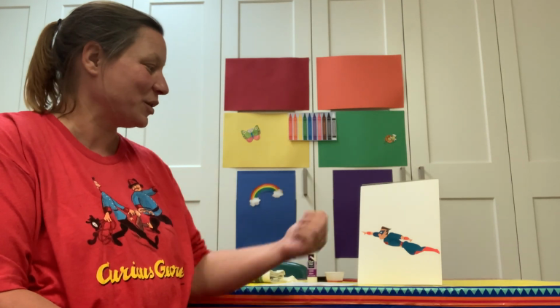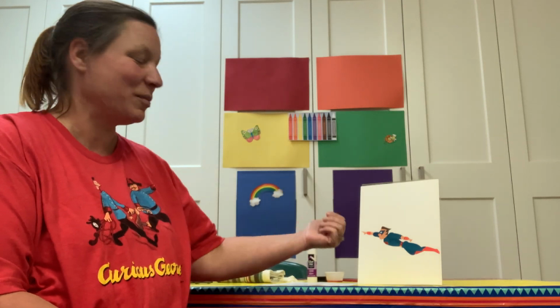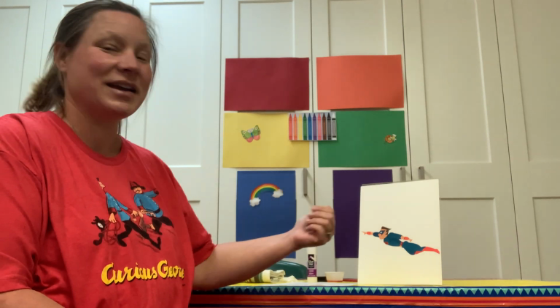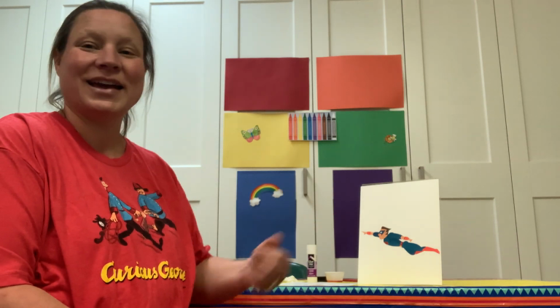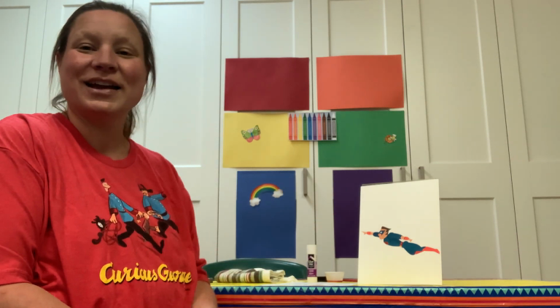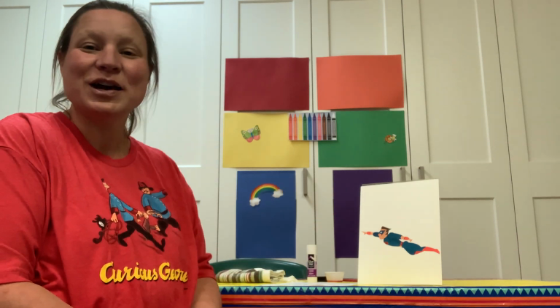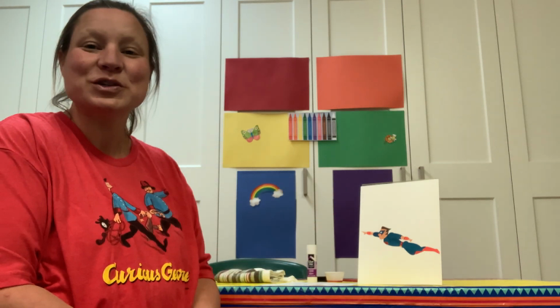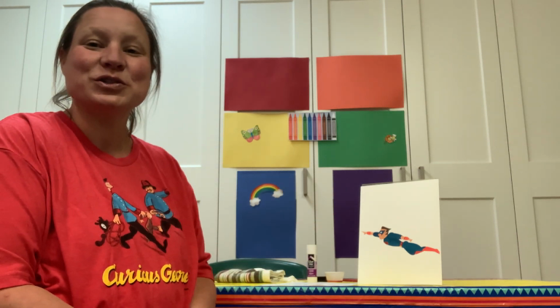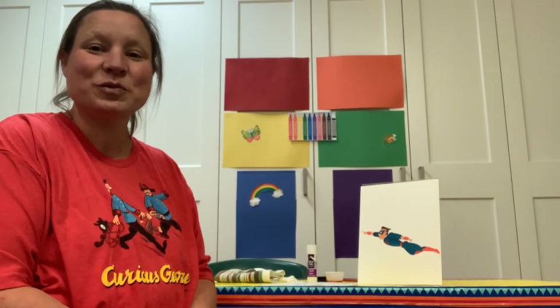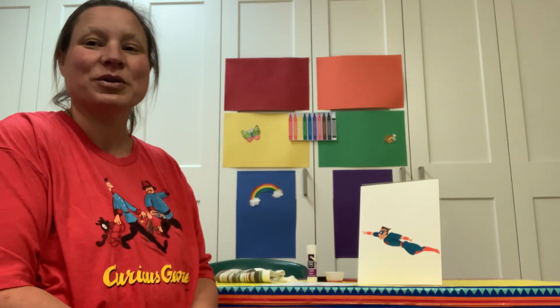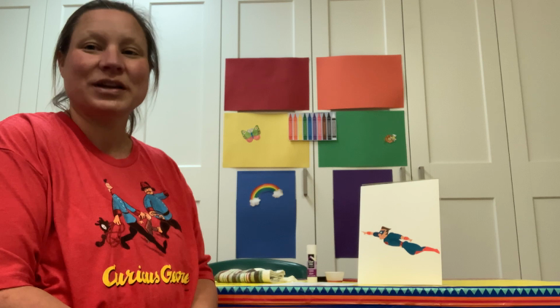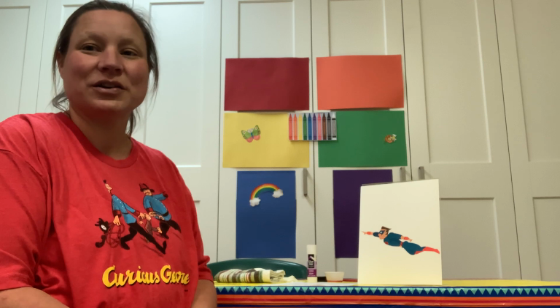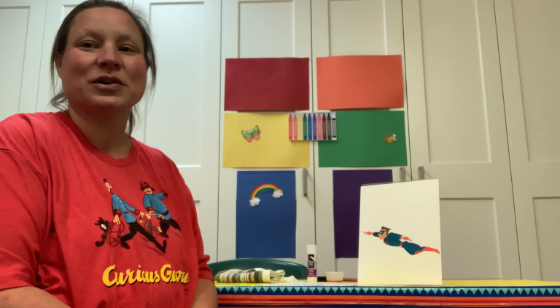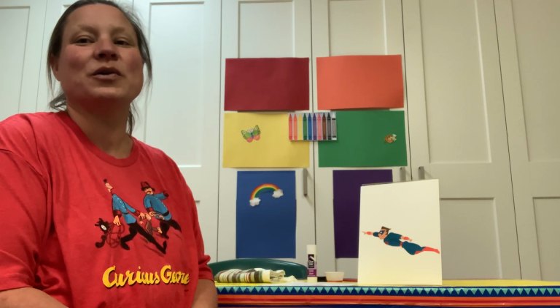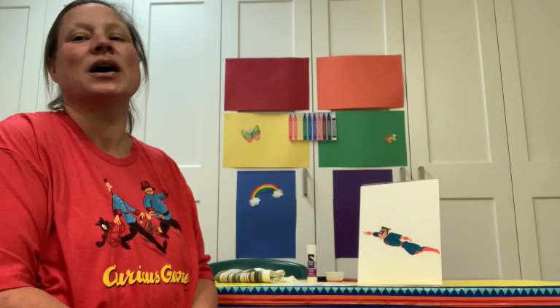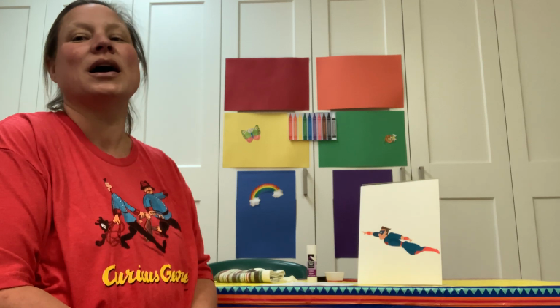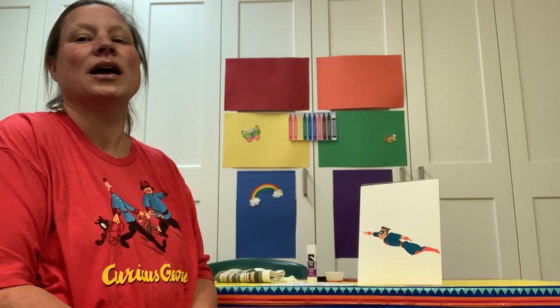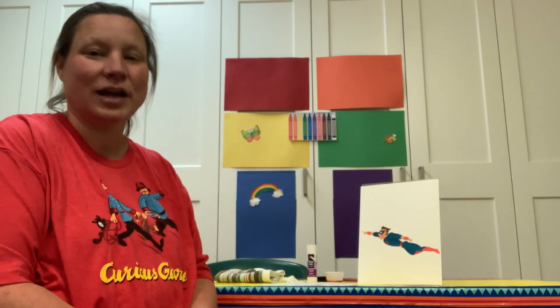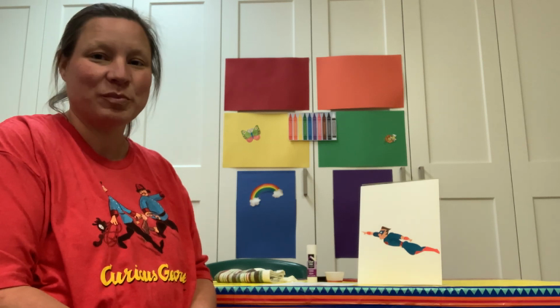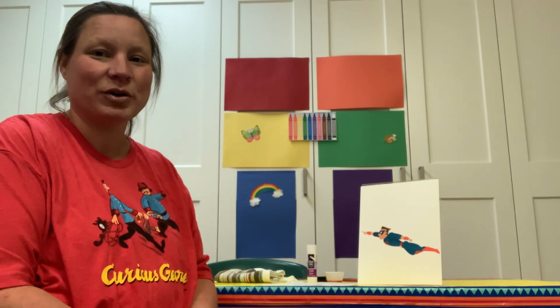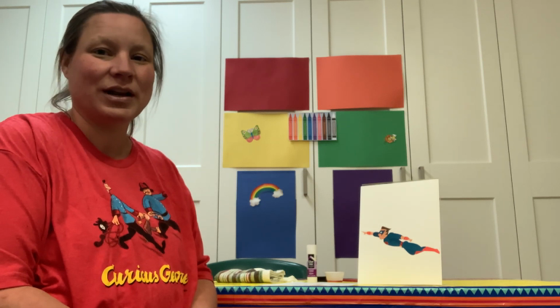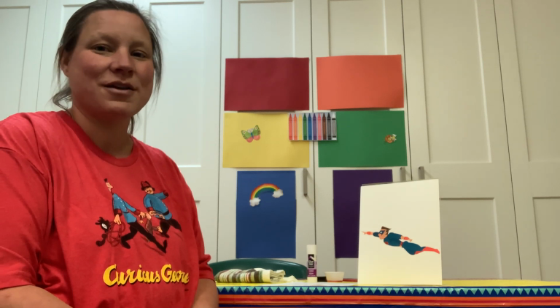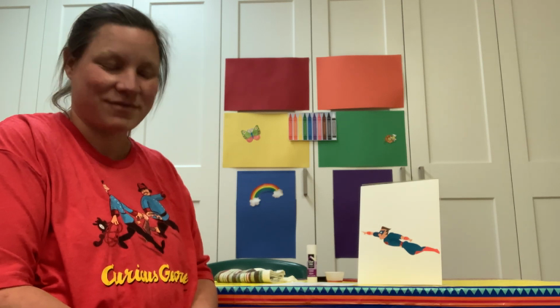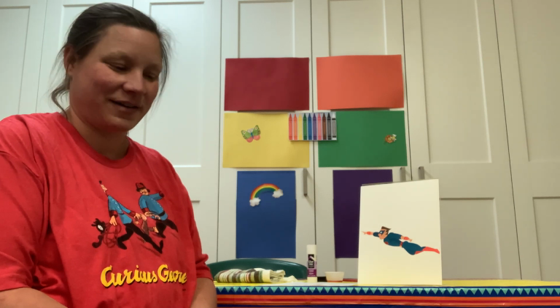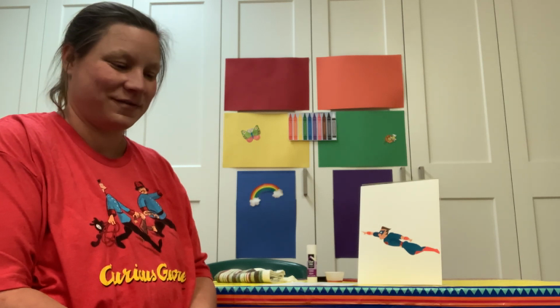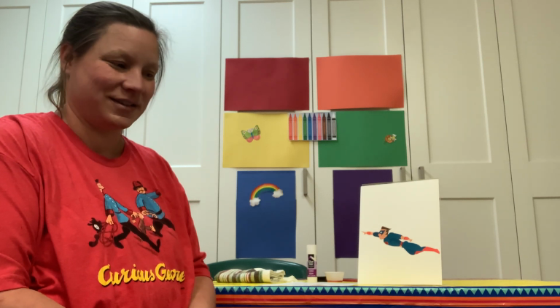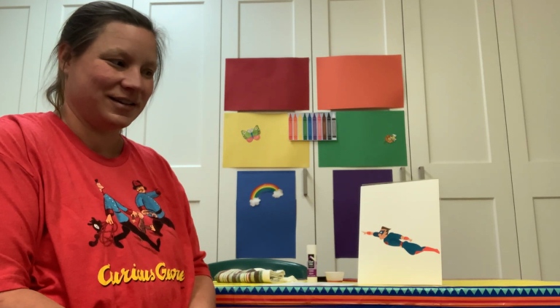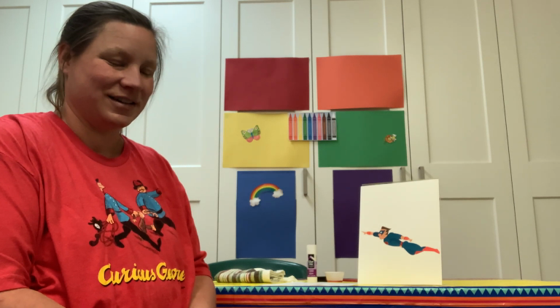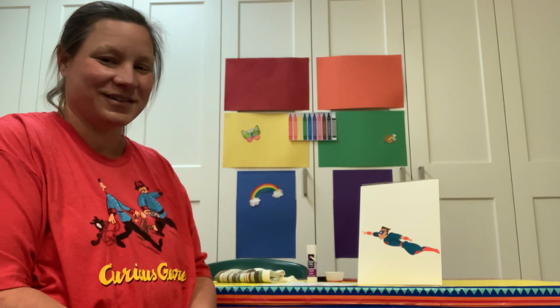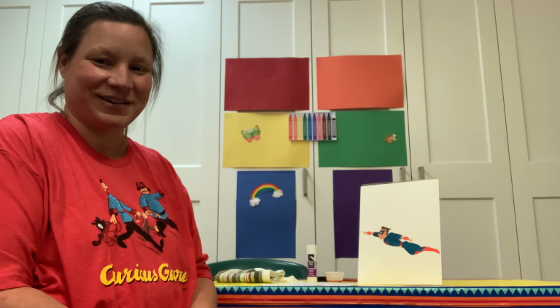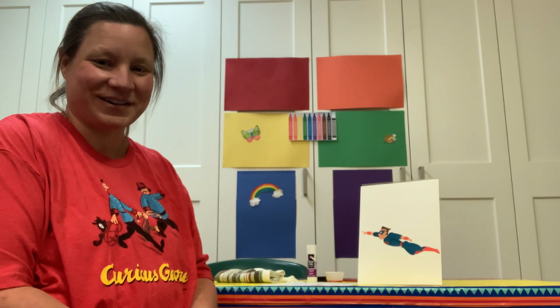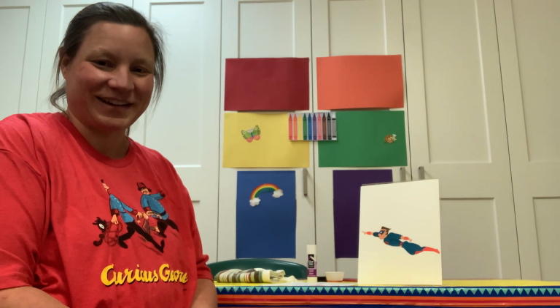We're going to make a superhero handprint craft. All right, so let's see who's ready.